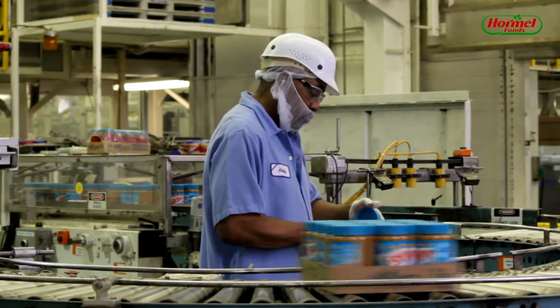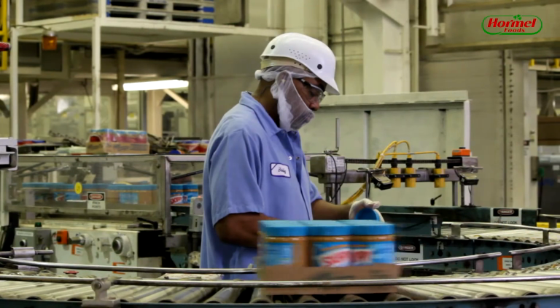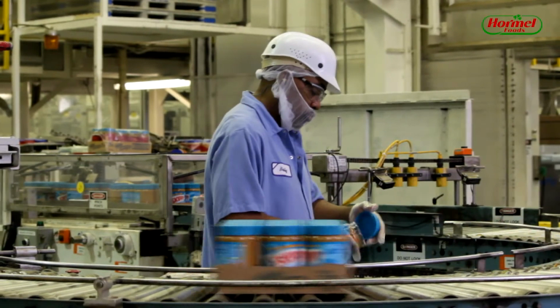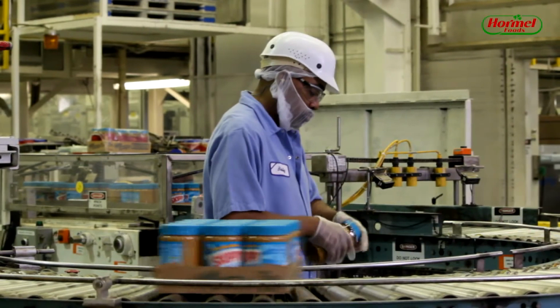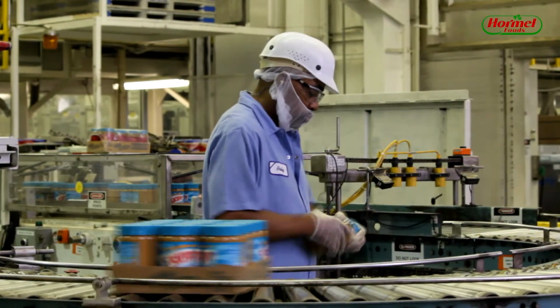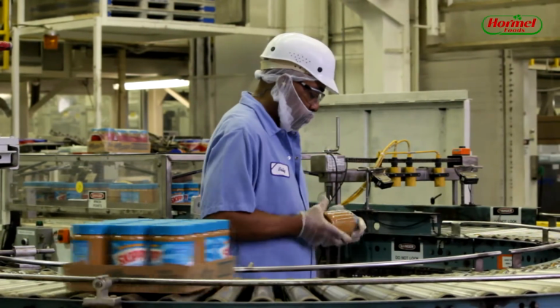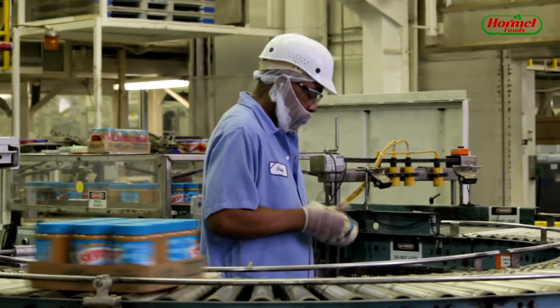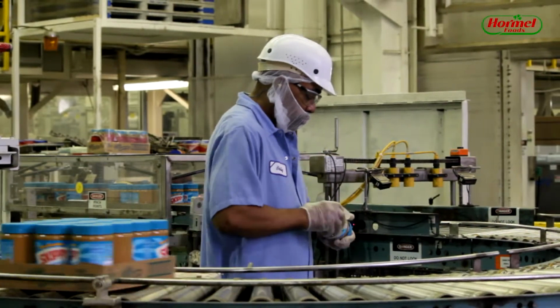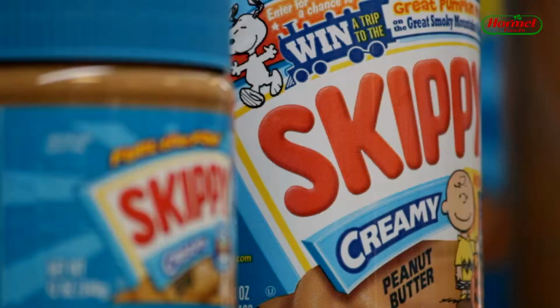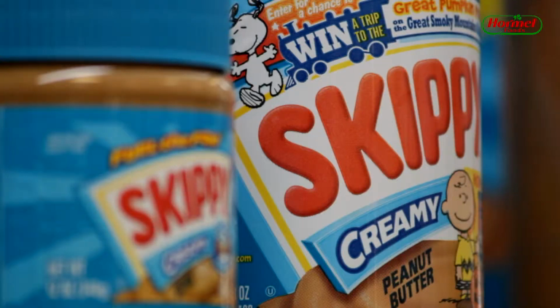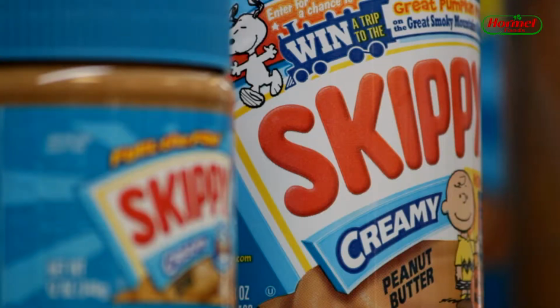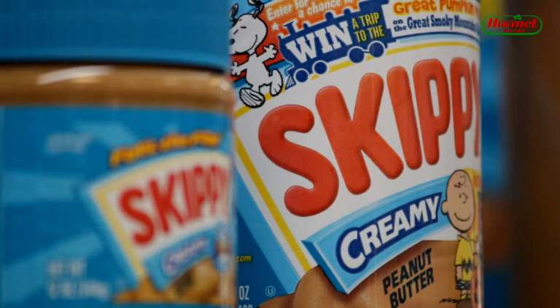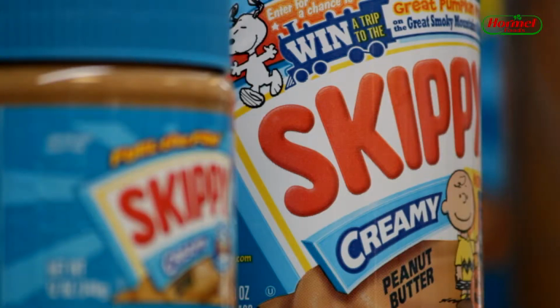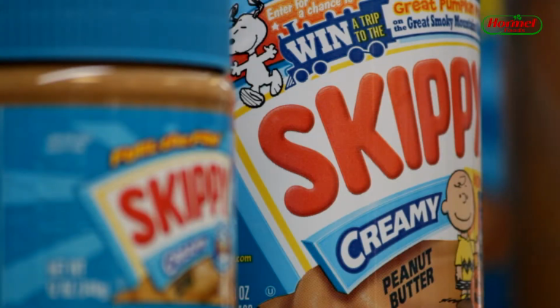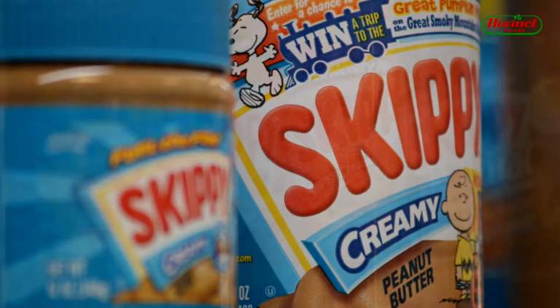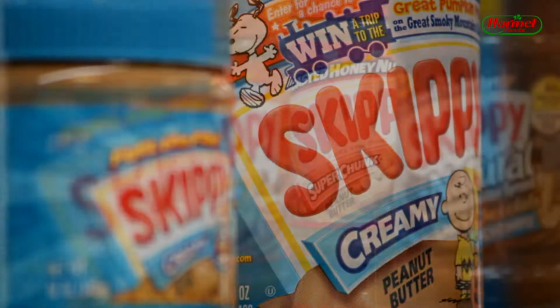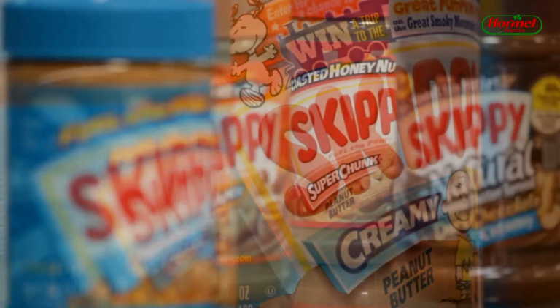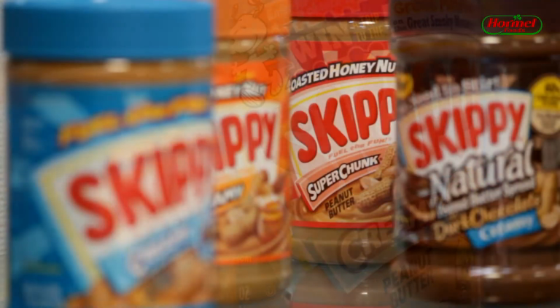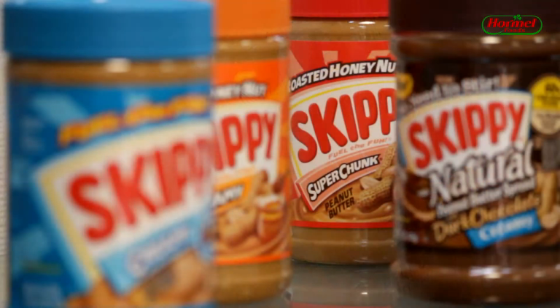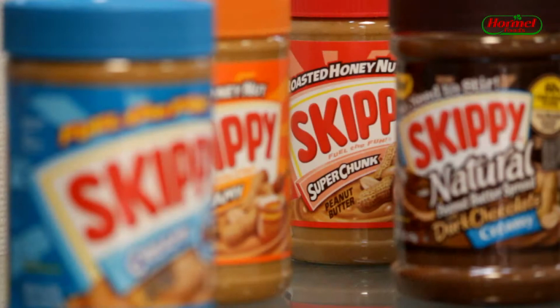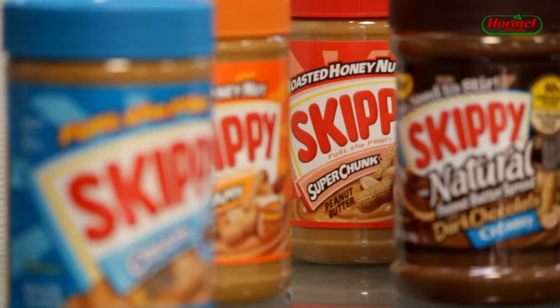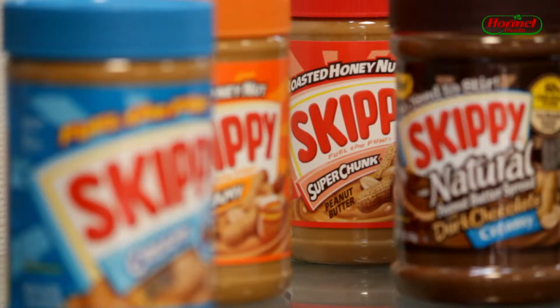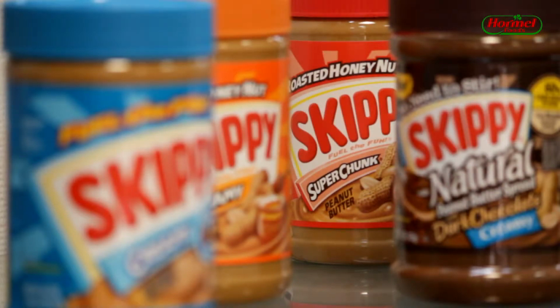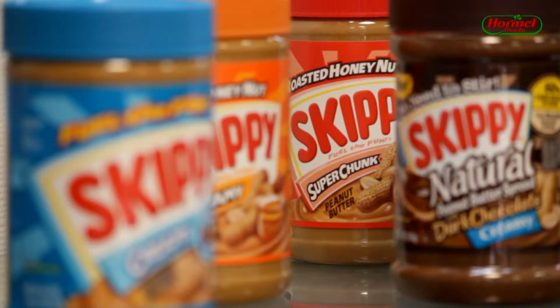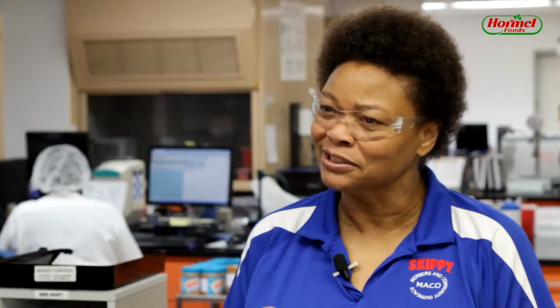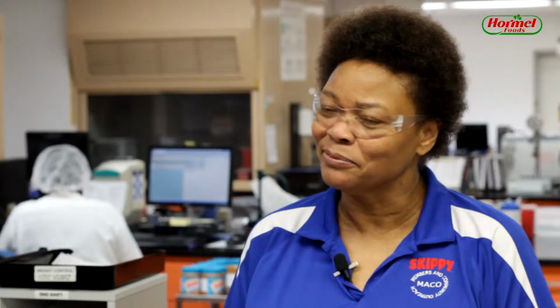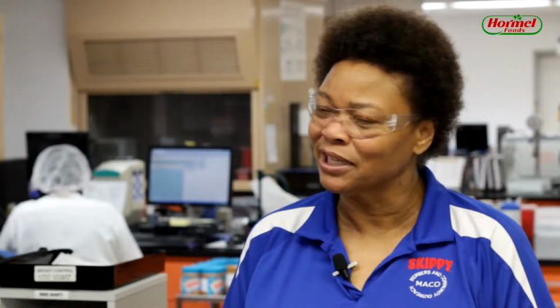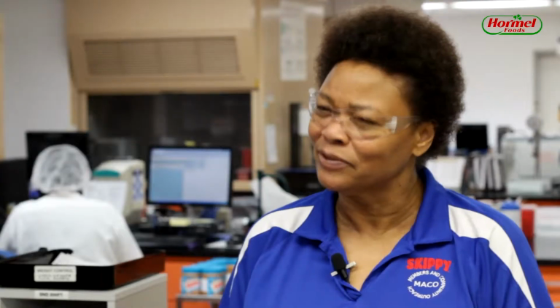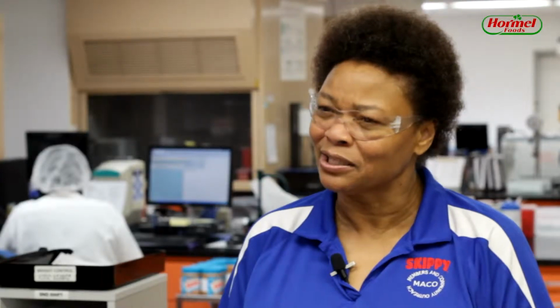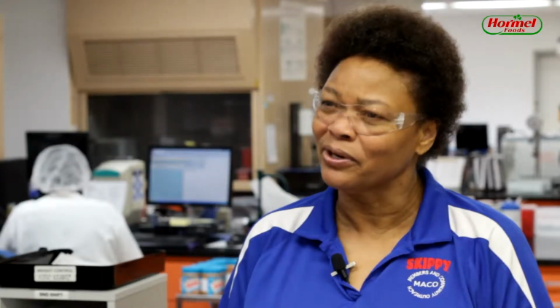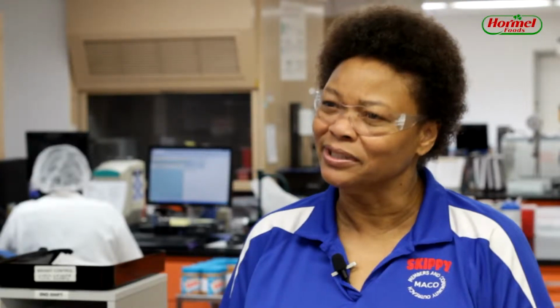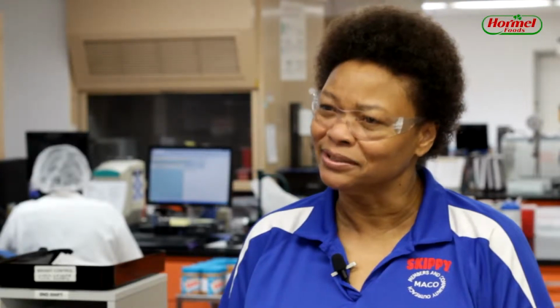I can see the look on people's faces when they taste Skippy peanut butter and they talk about how good it is and how much they like Skippy, and I know I had a part in that.